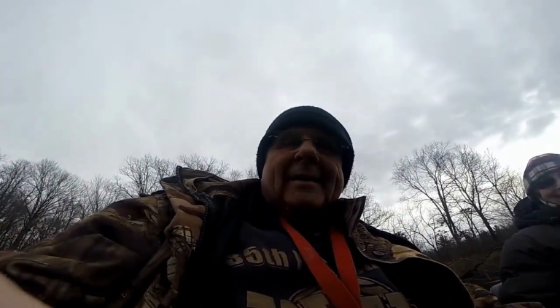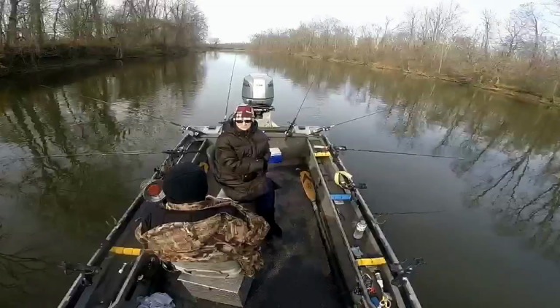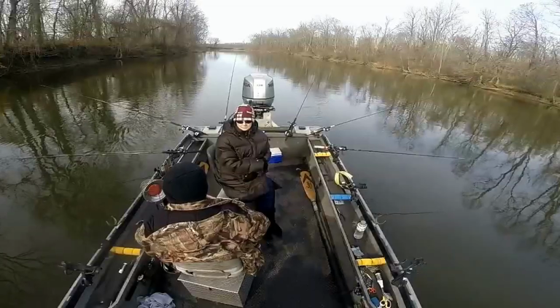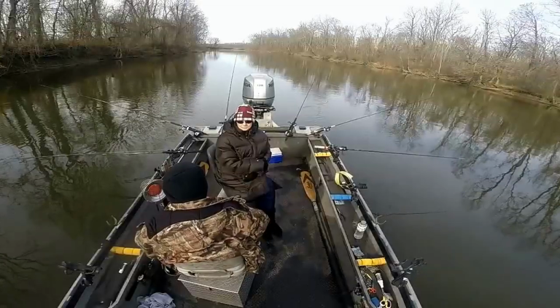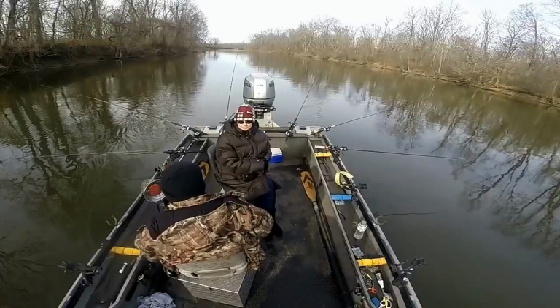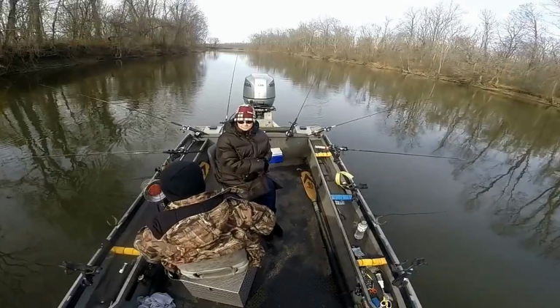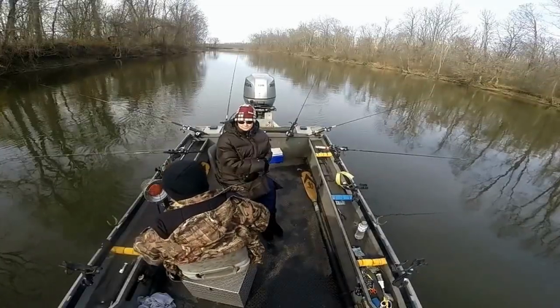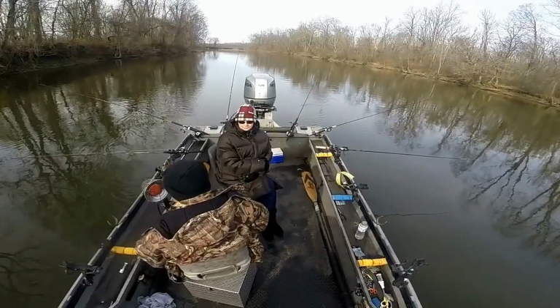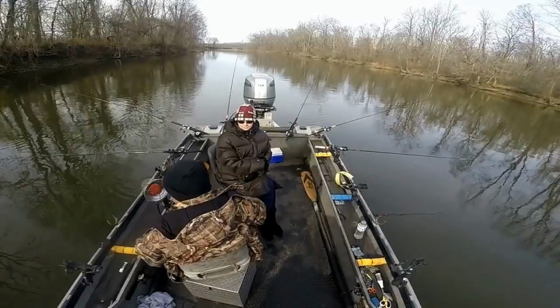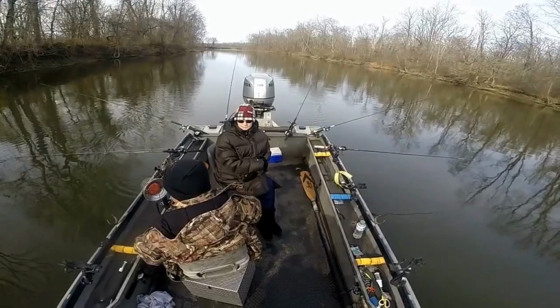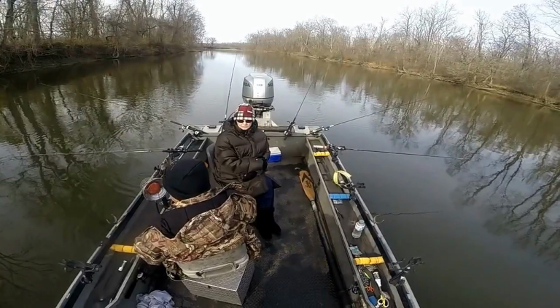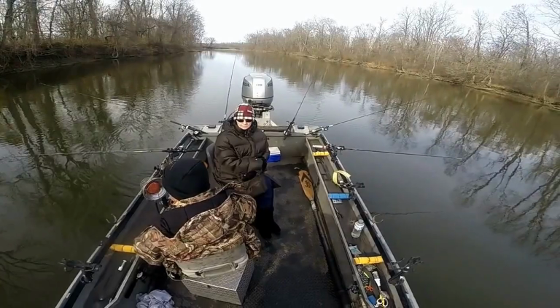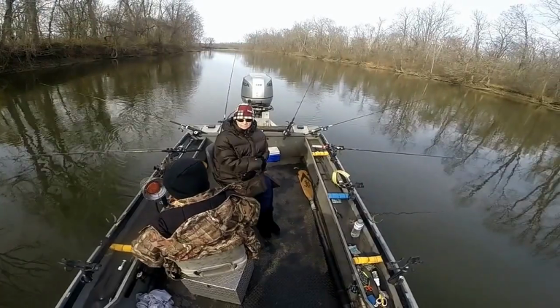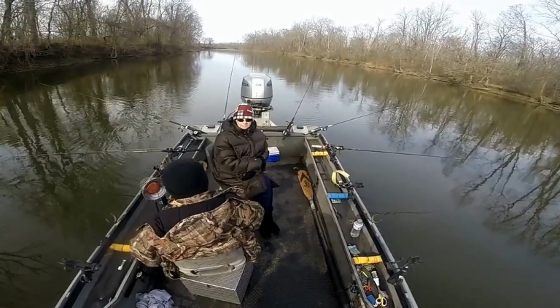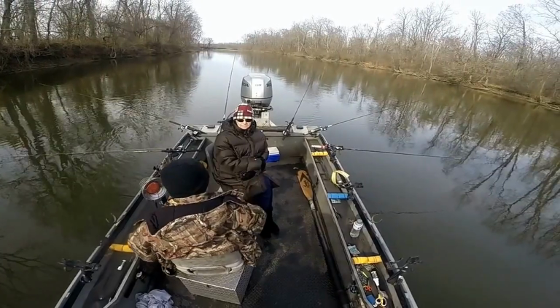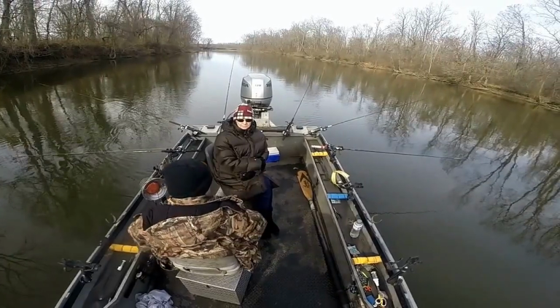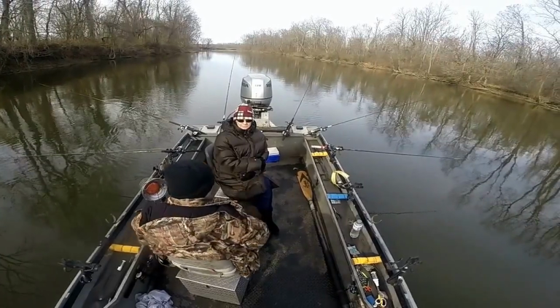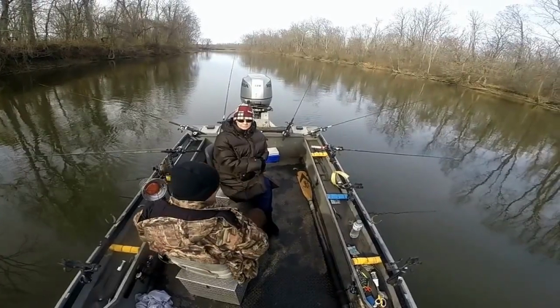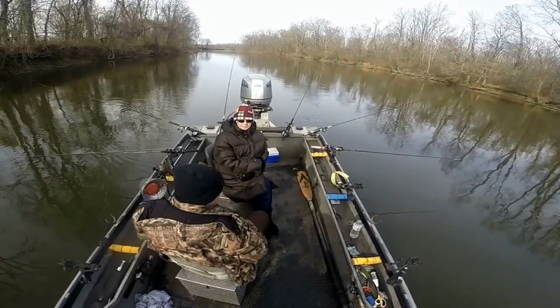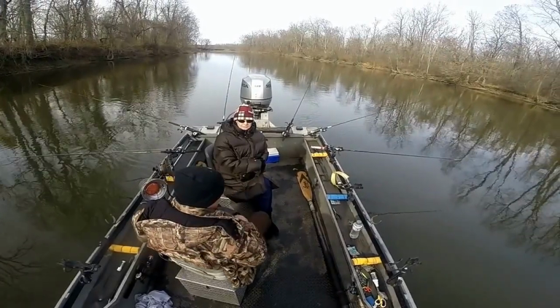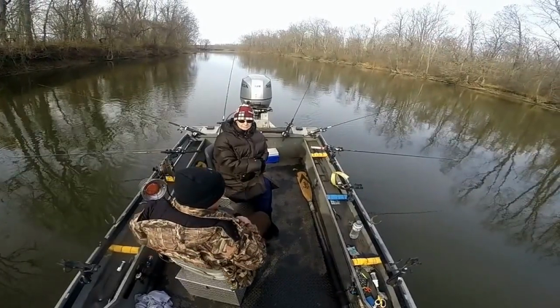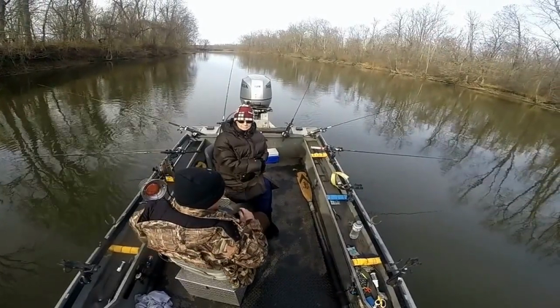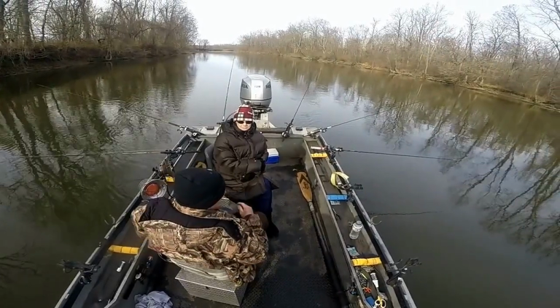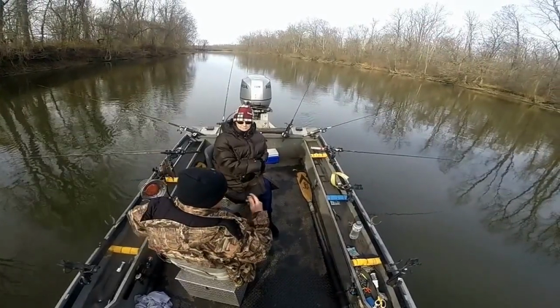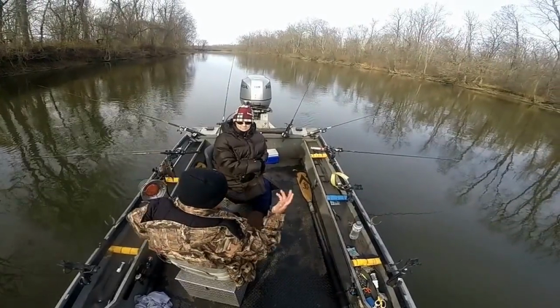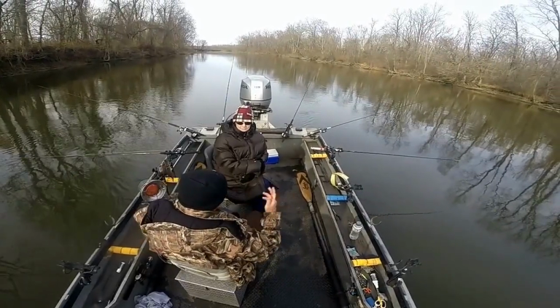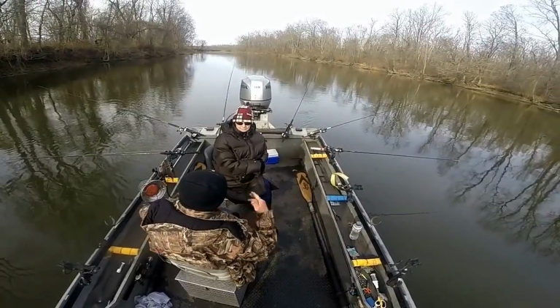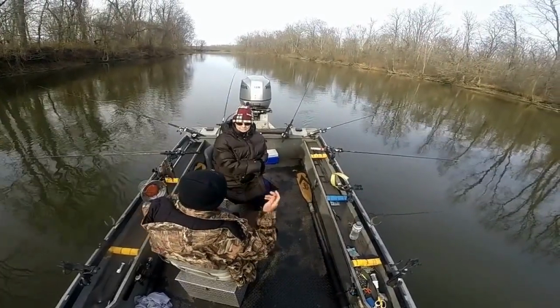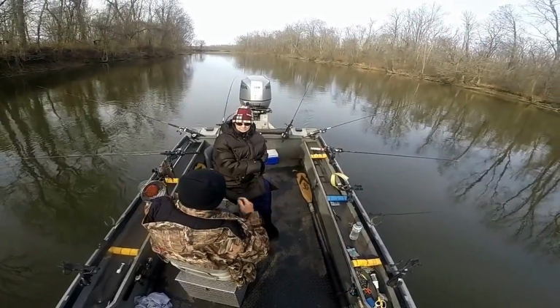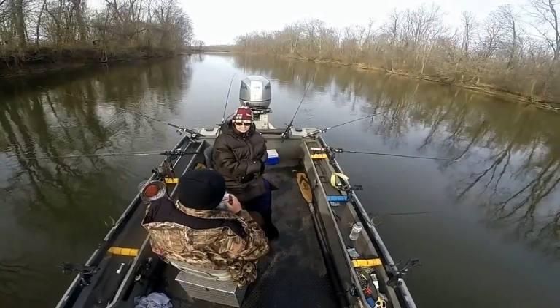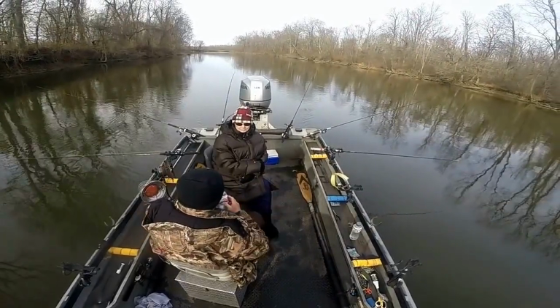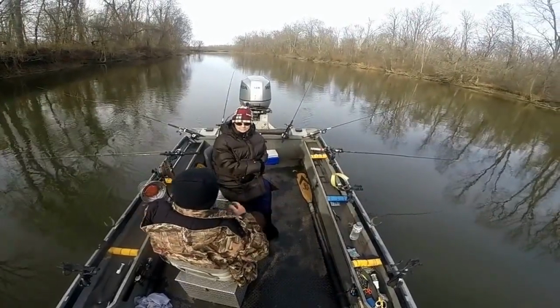Doing it by yourself is really hard, and with two people you're going to lose an hour of fishing.